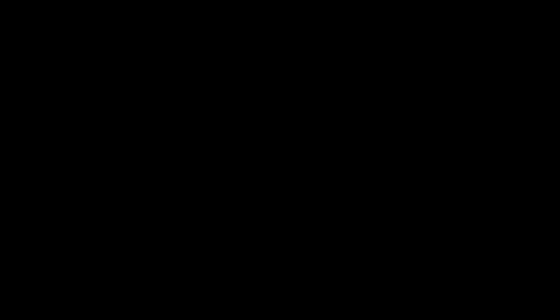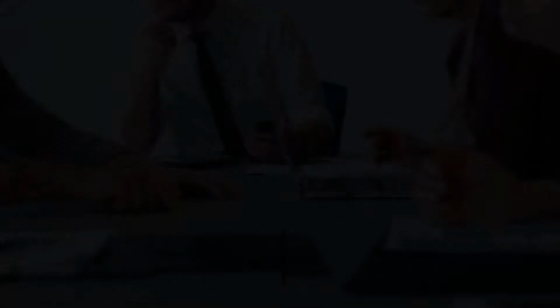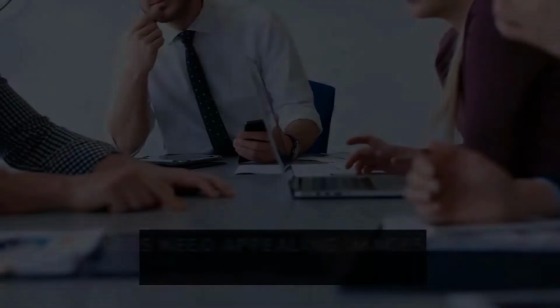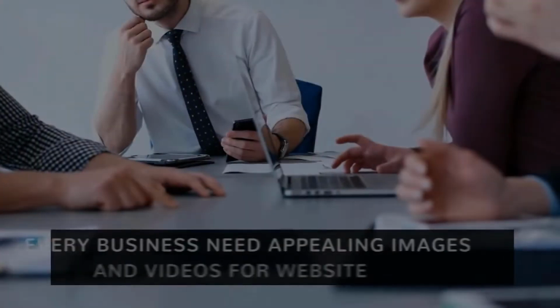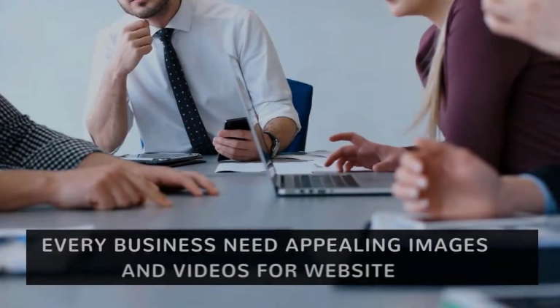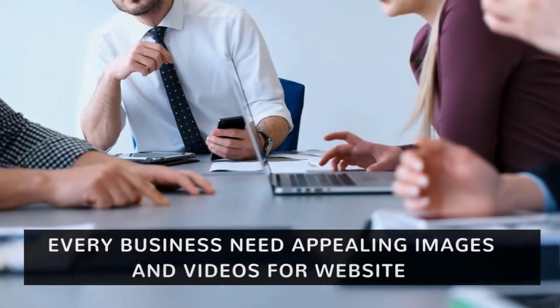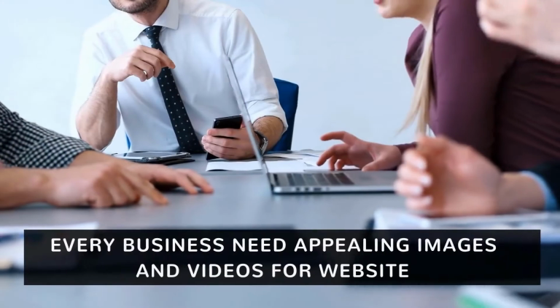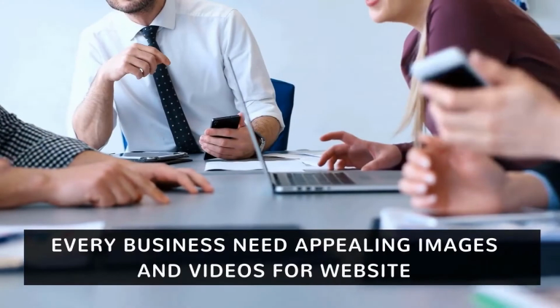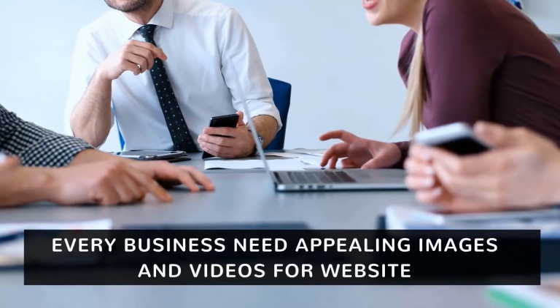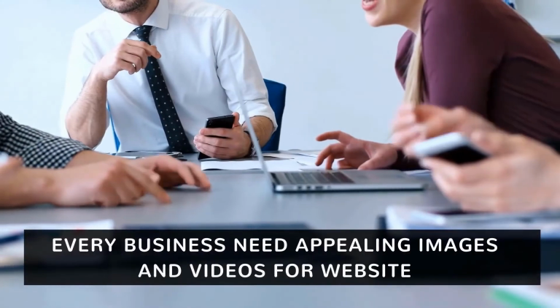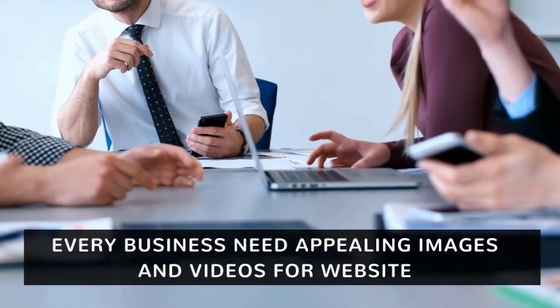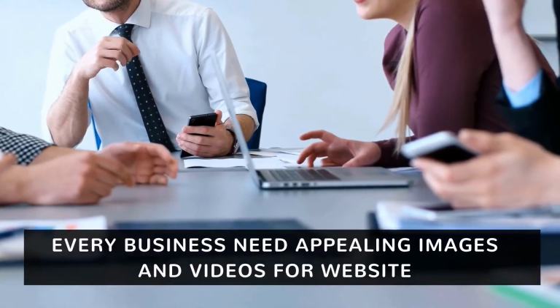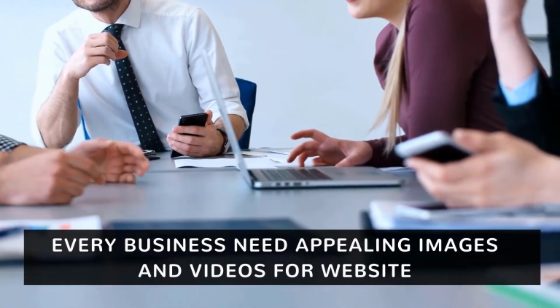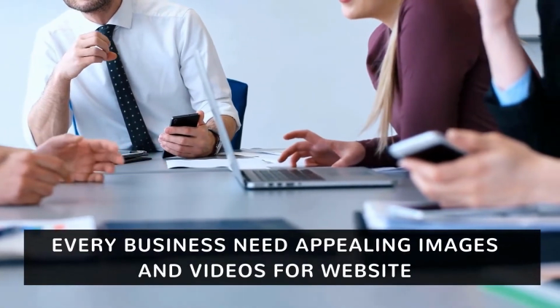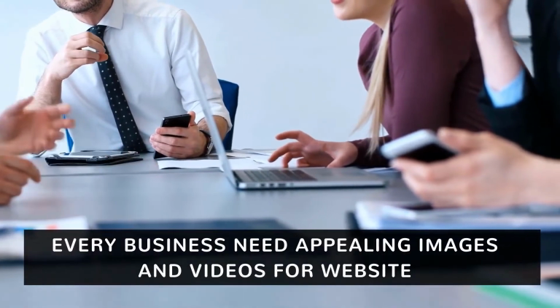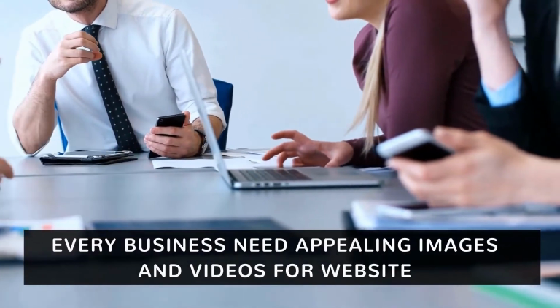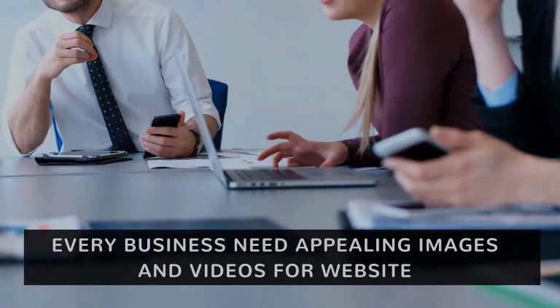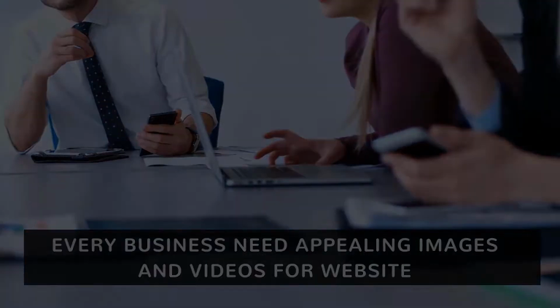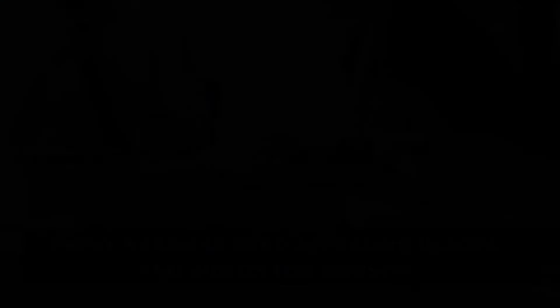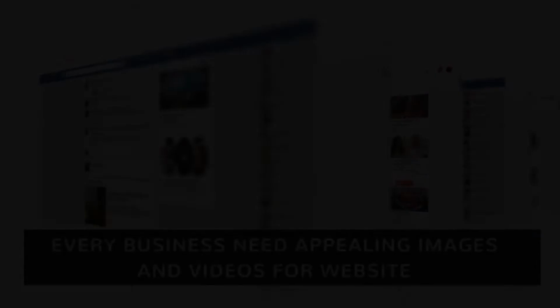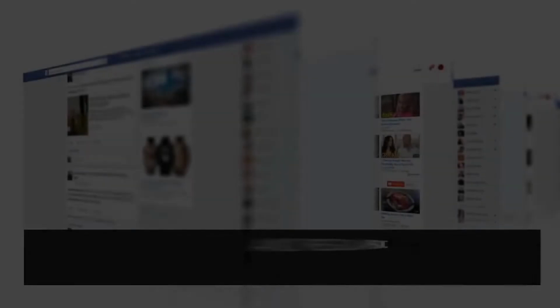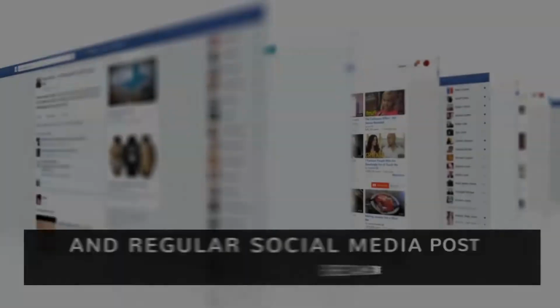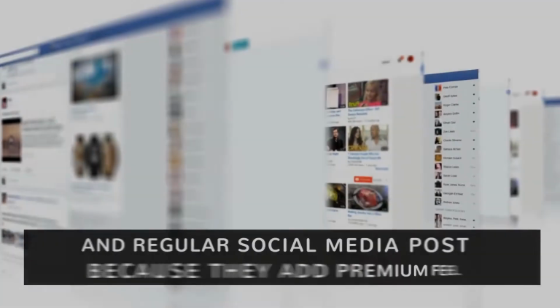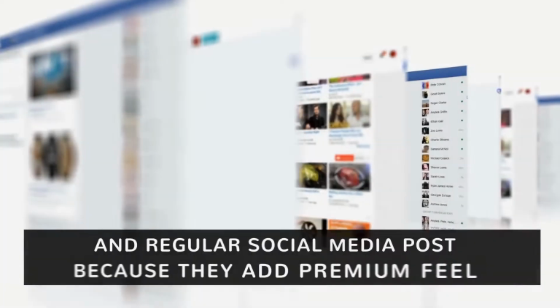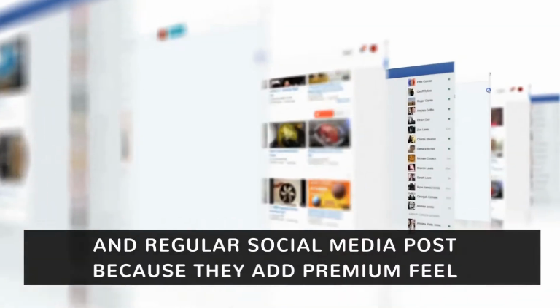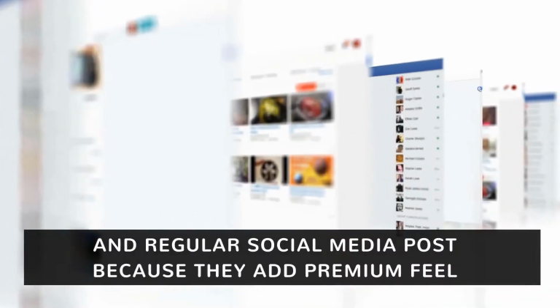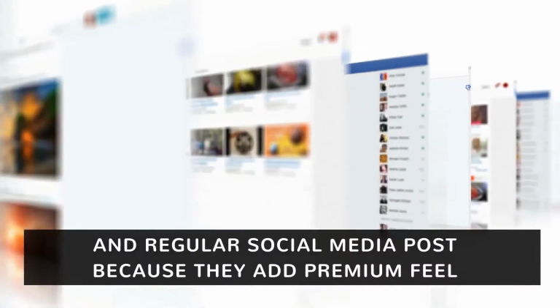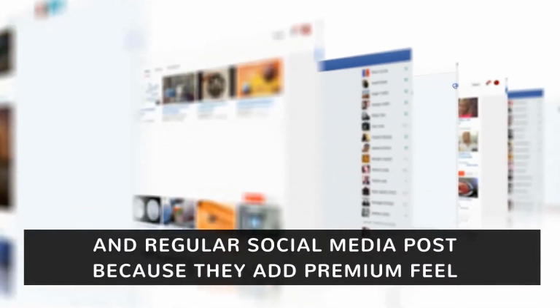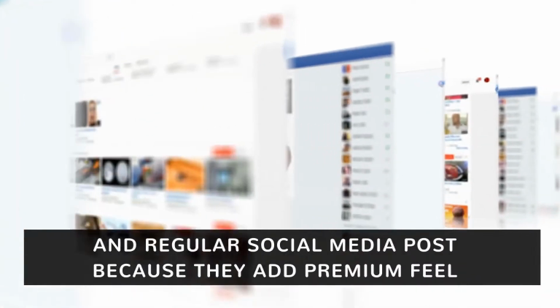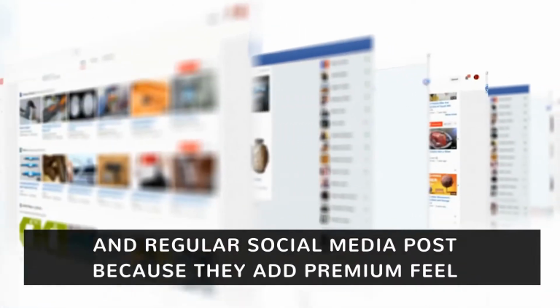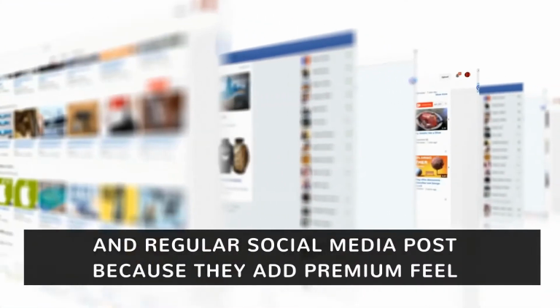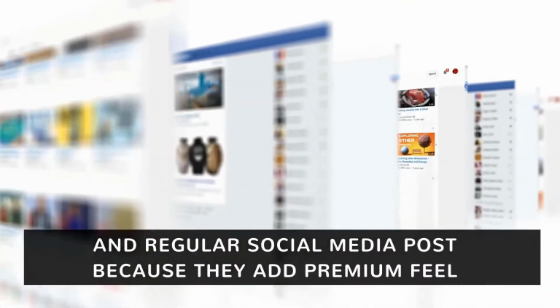Every video needs images, animations, clips, and music, right? Without all these, there is no video.